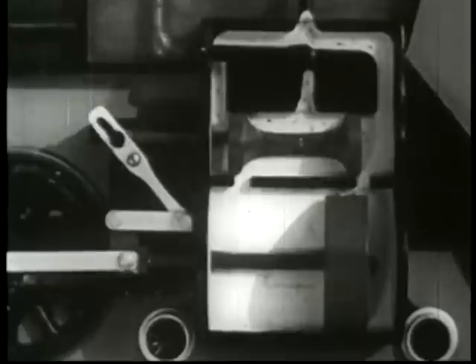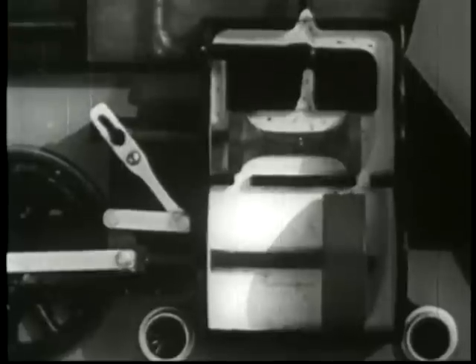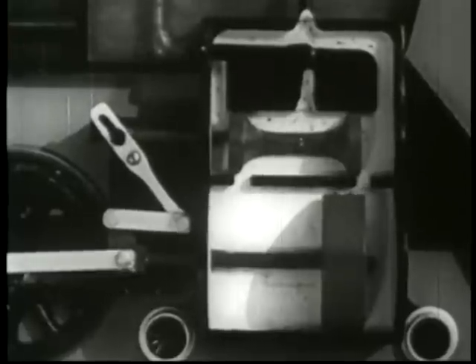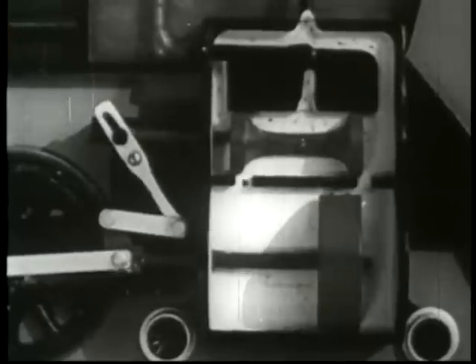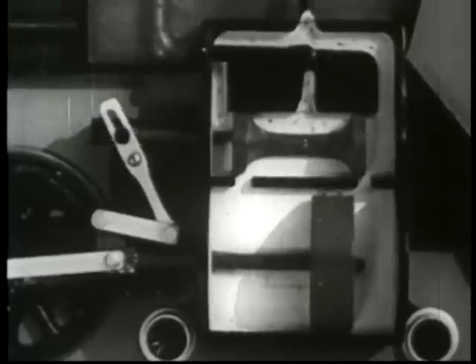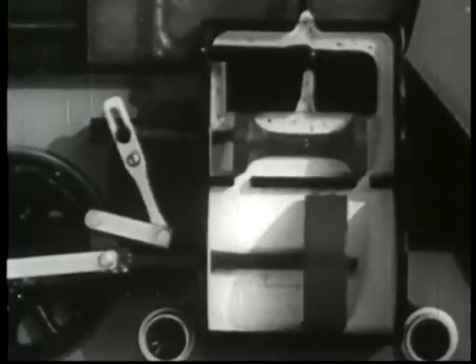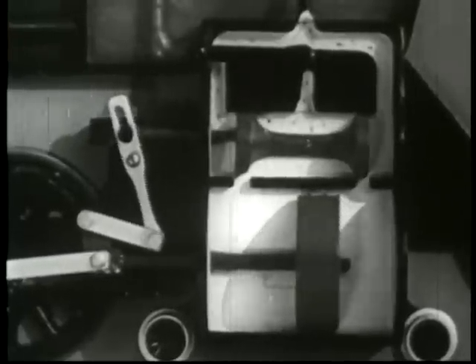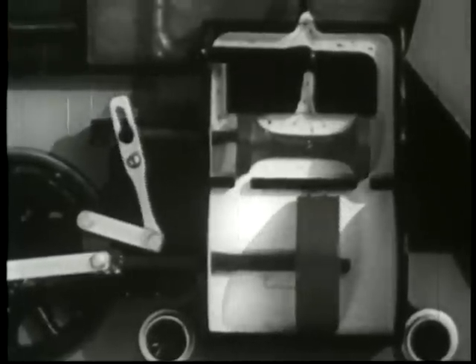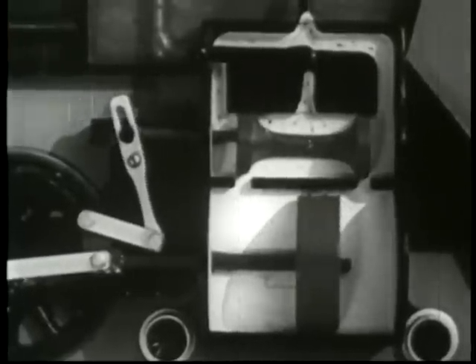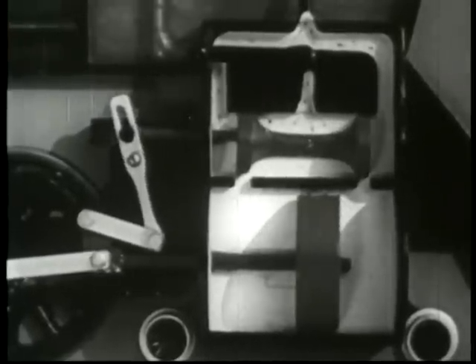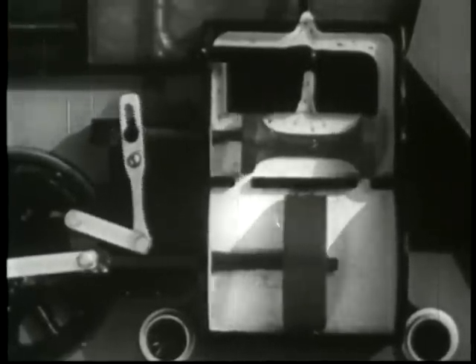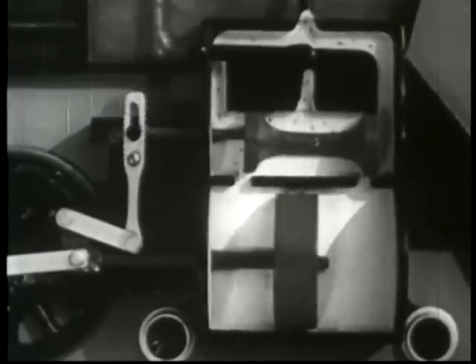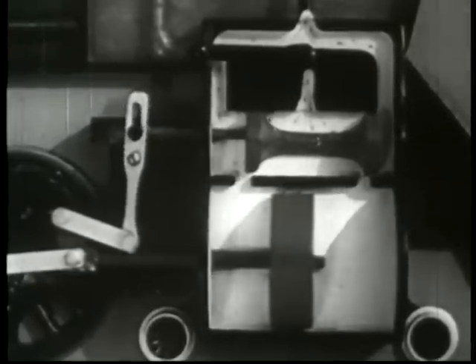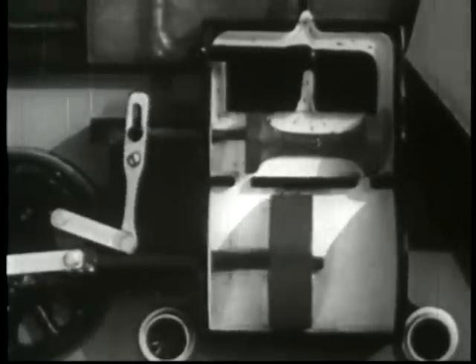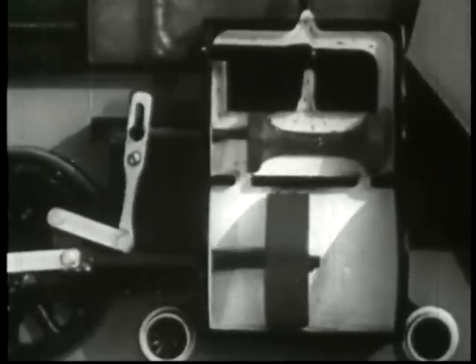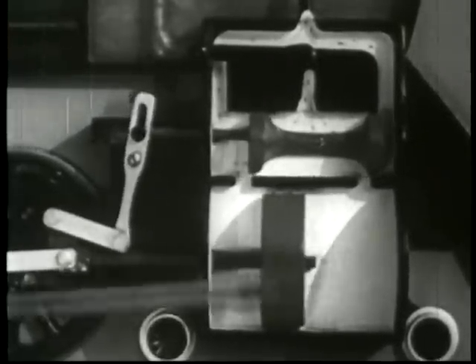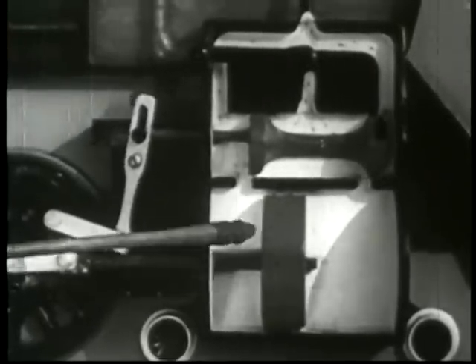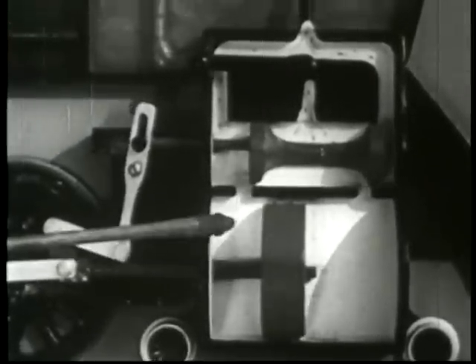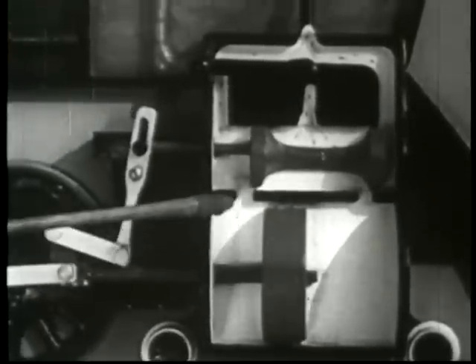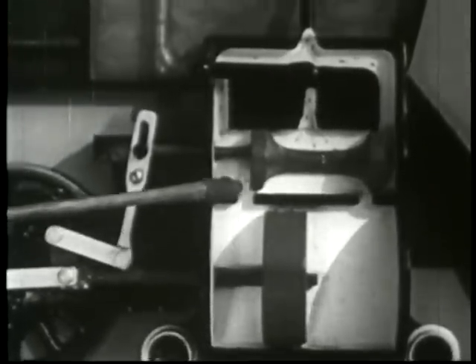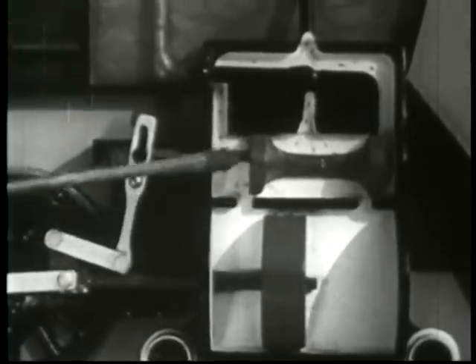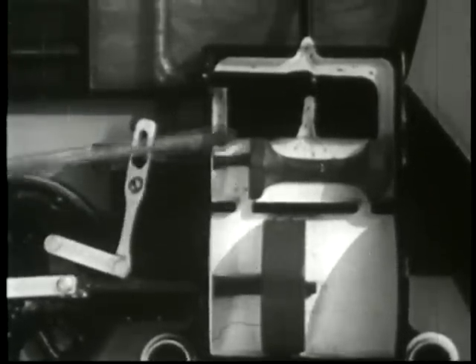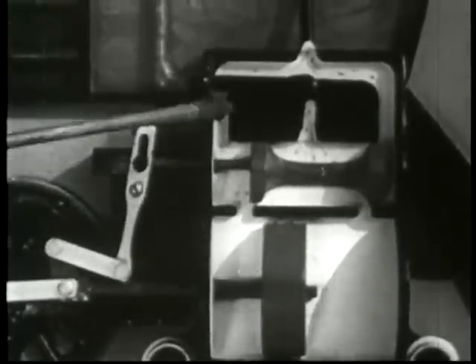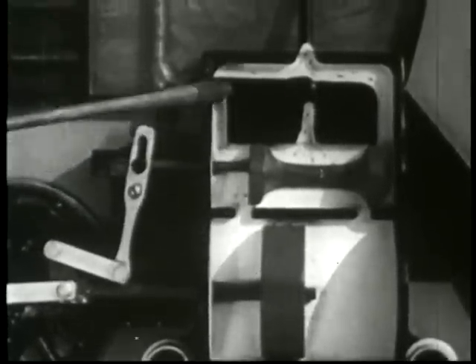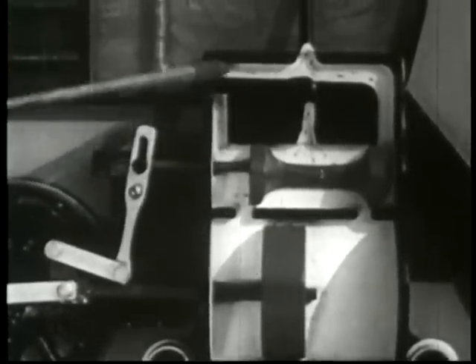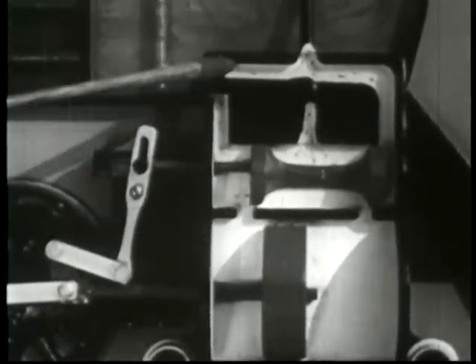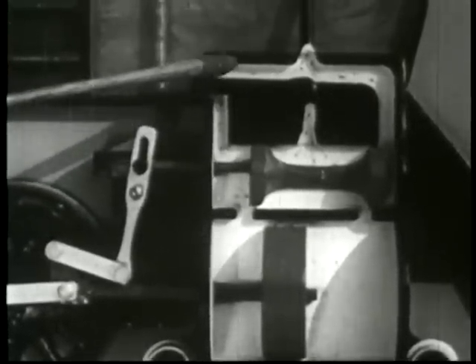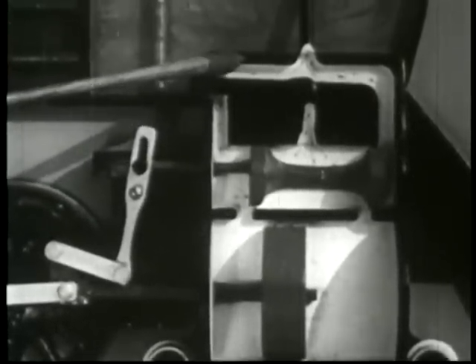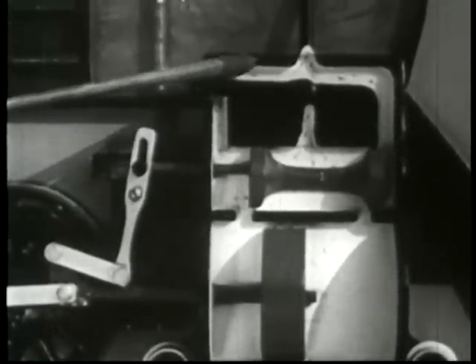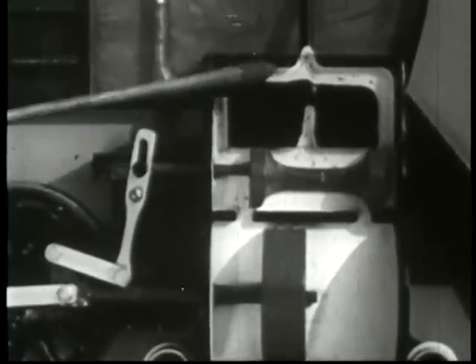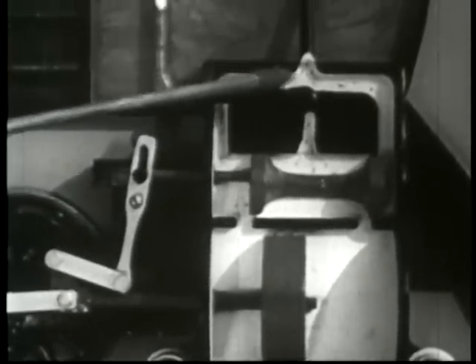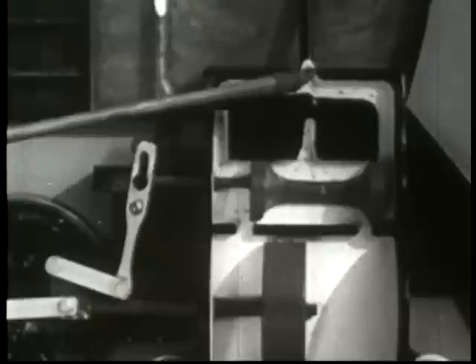As the piston moves back and forth, the steam expands through the exhaust pipe, out the nozzle, and up the stack.